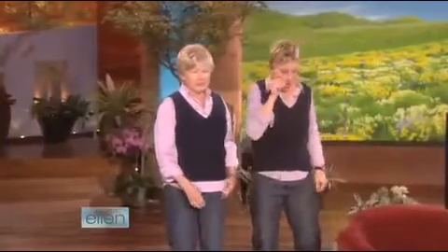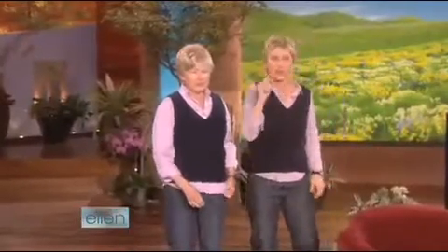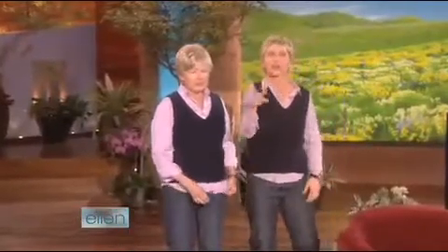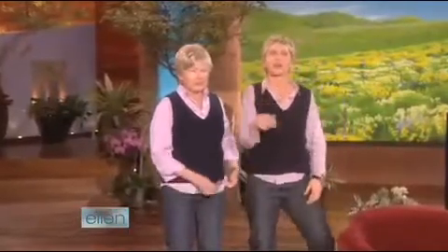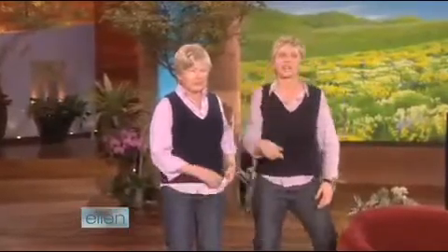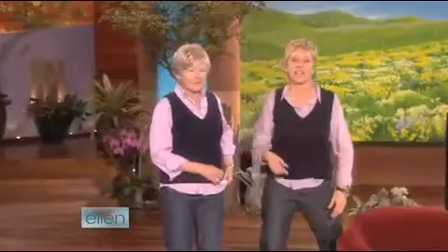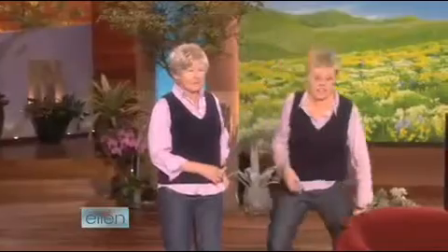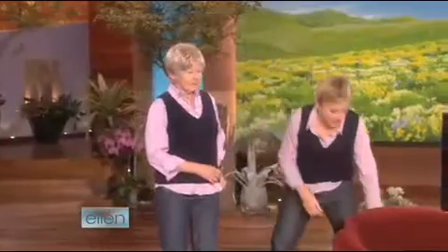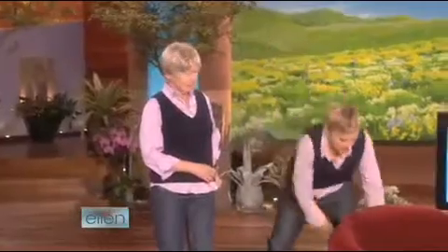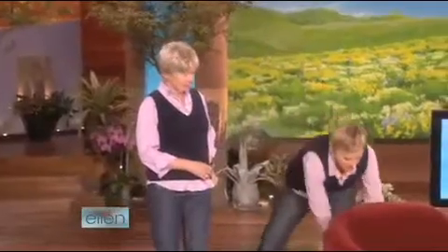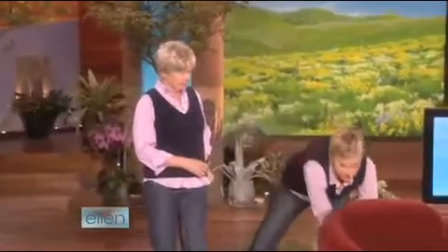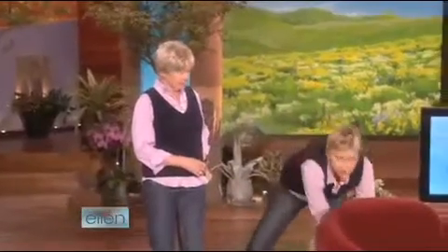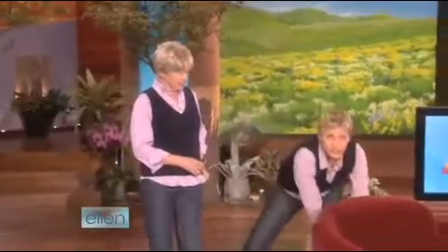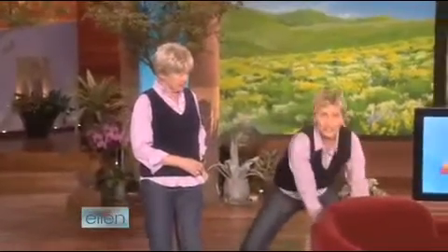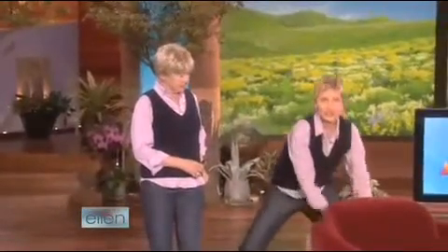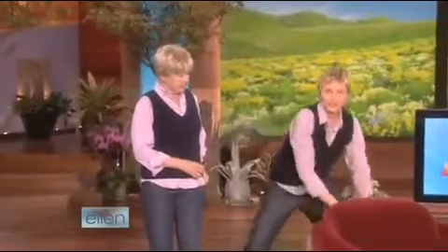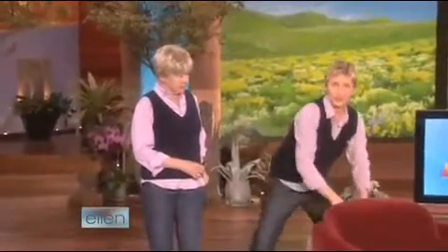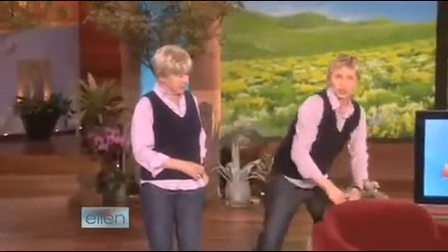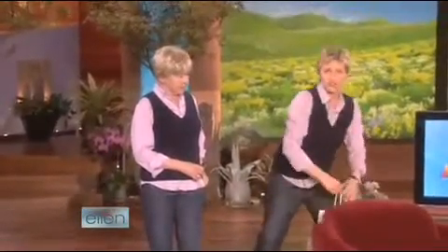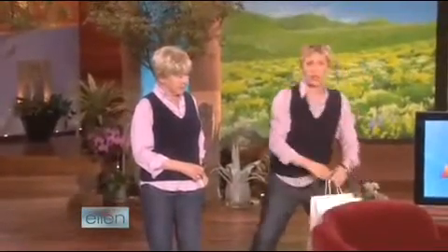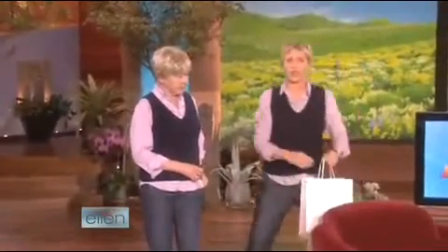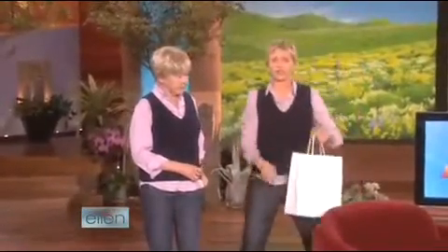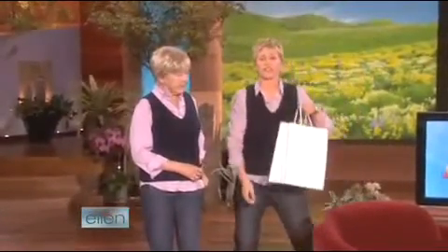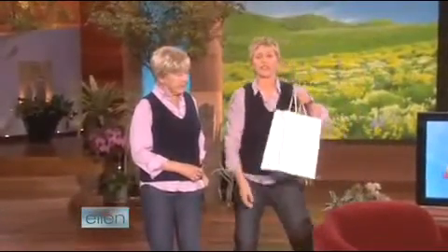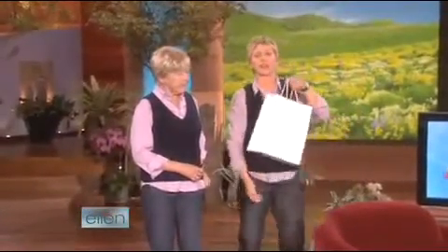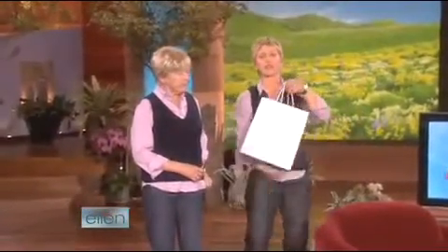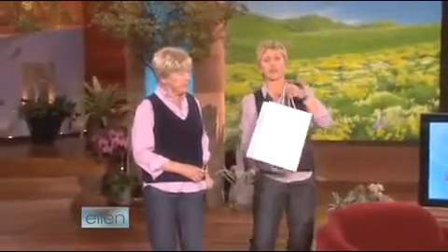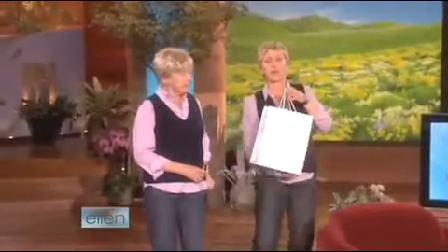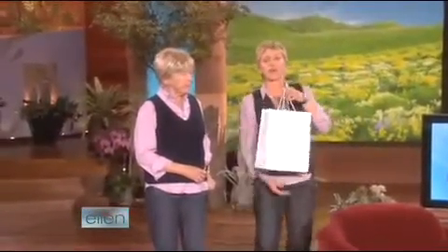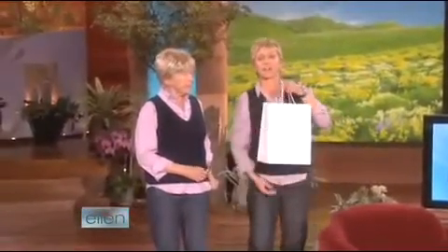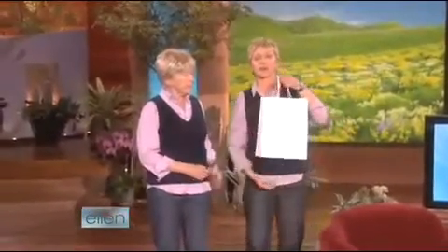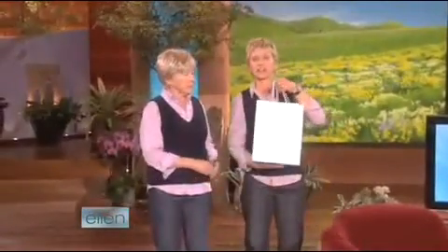You're all going to get a chance to look younger as well, because the whole audience is getting CoverGirl and Olay Simply Ageless.